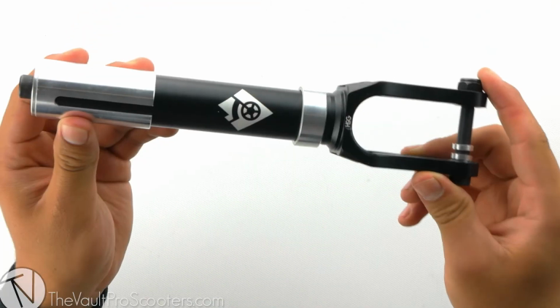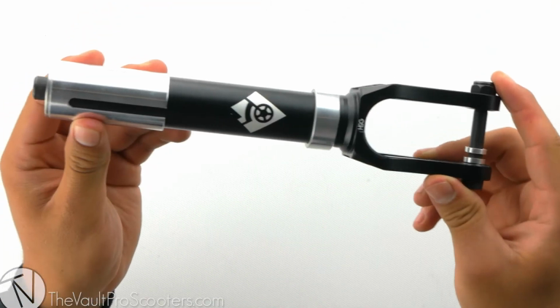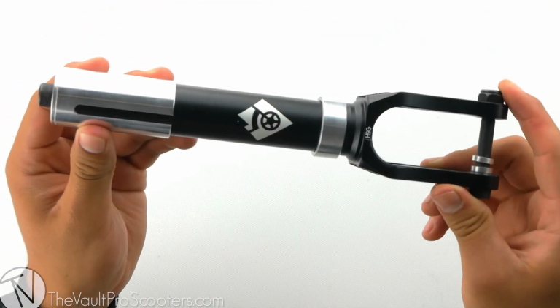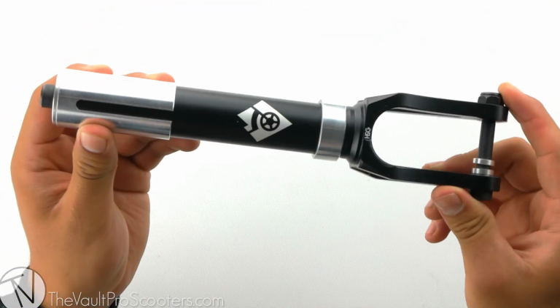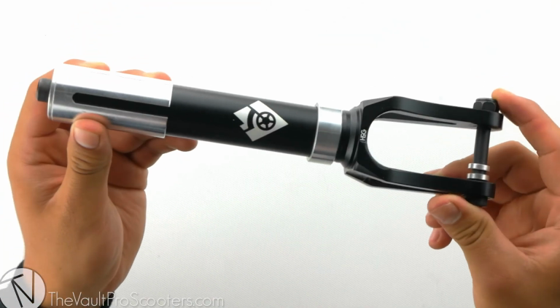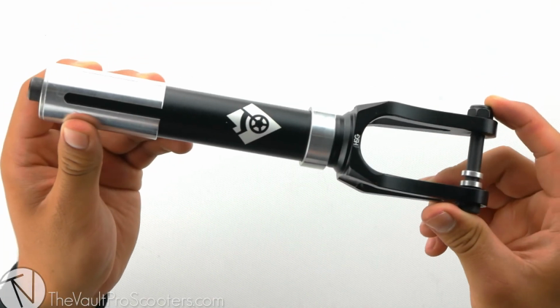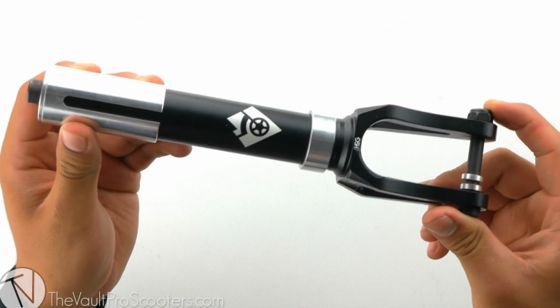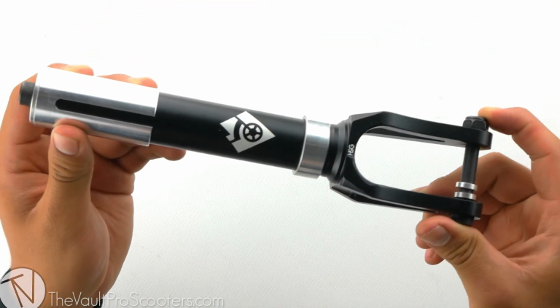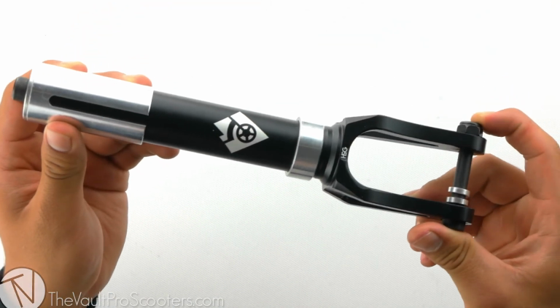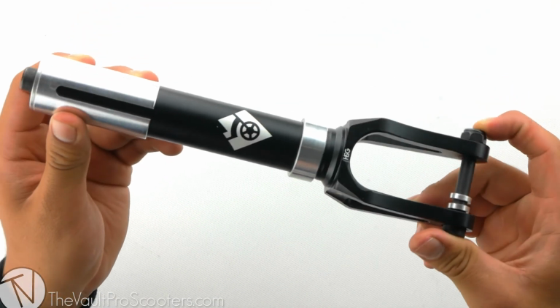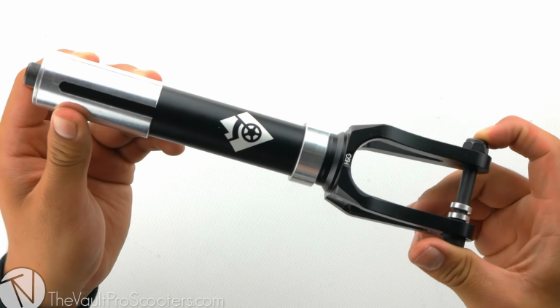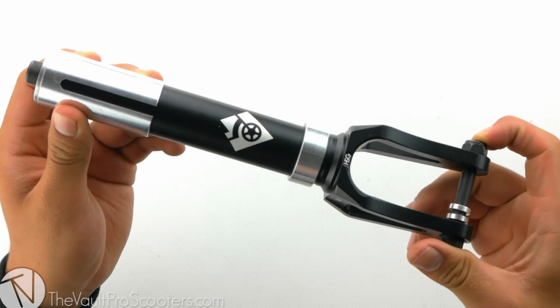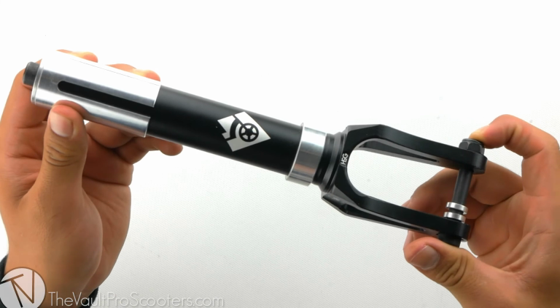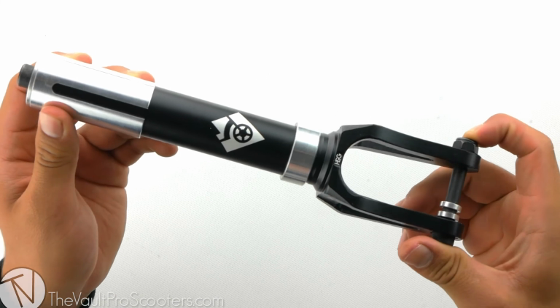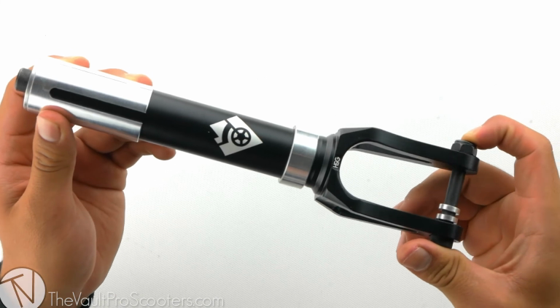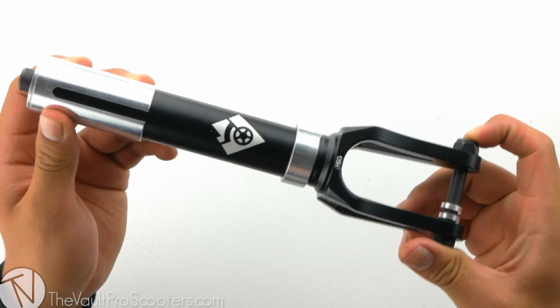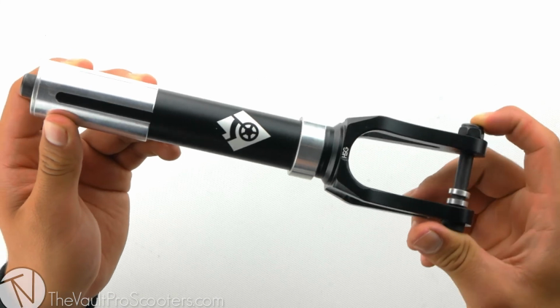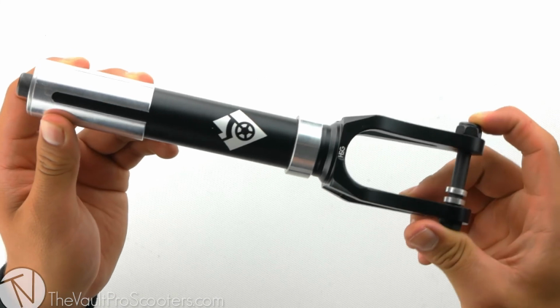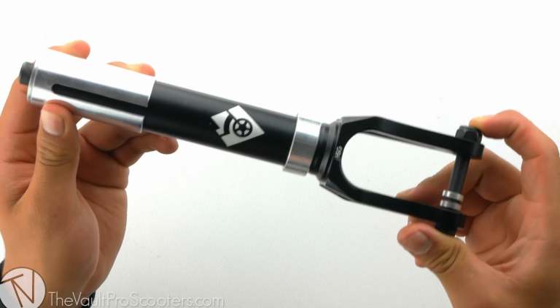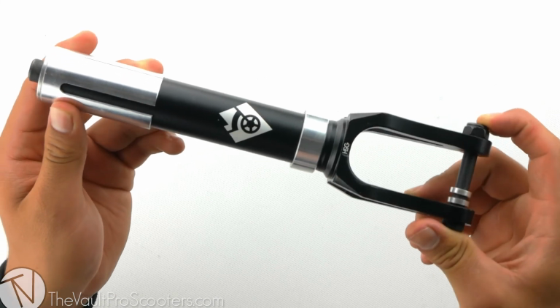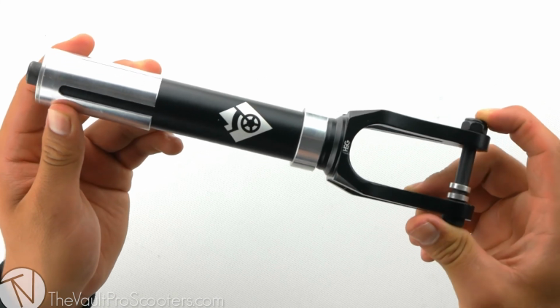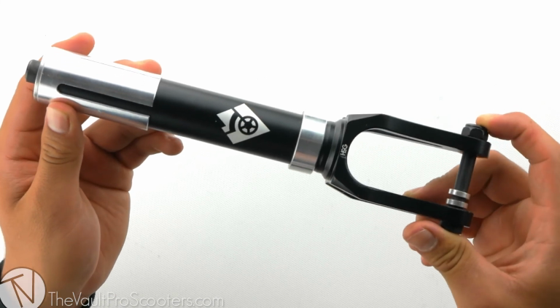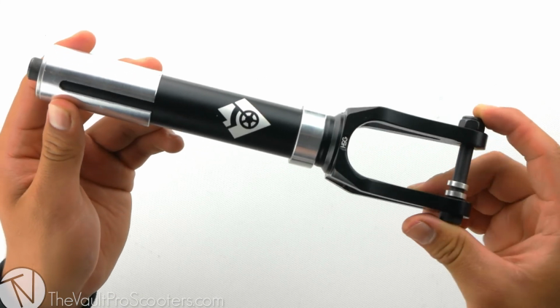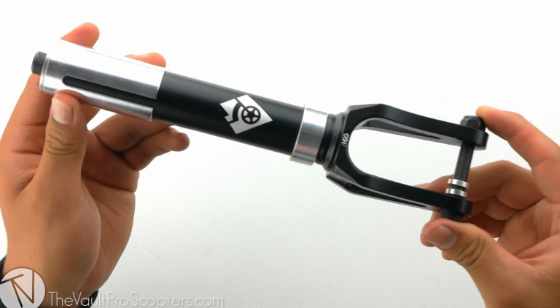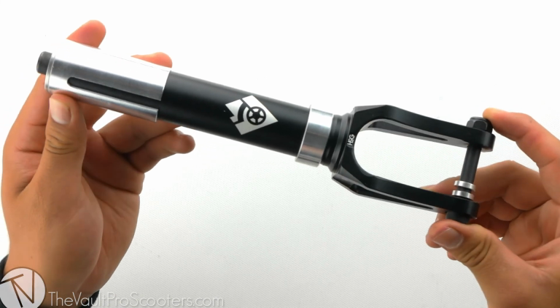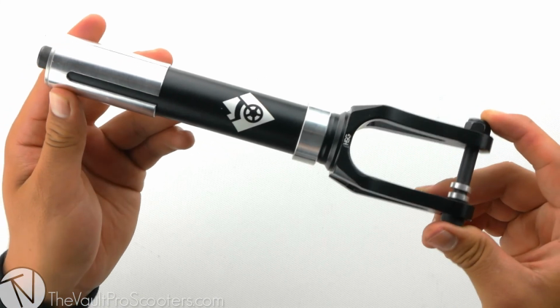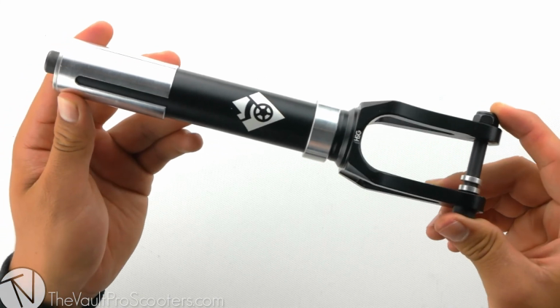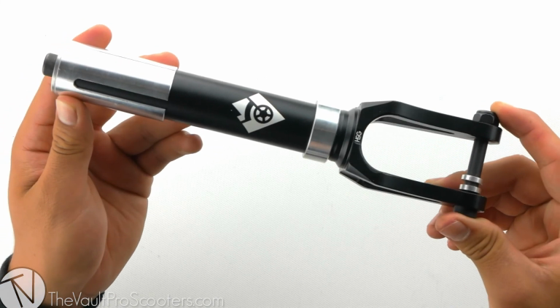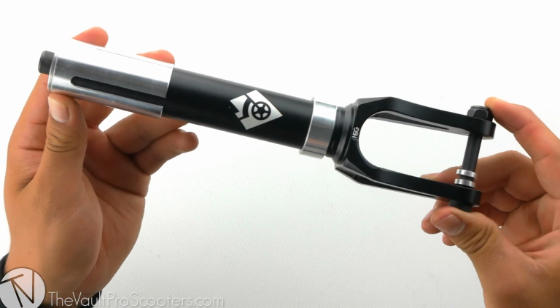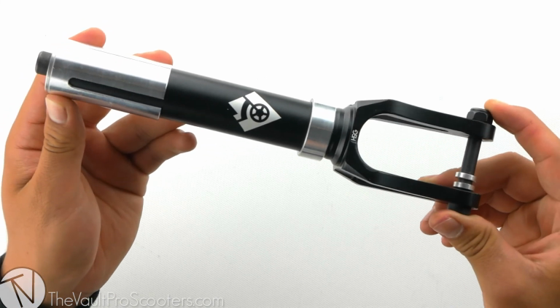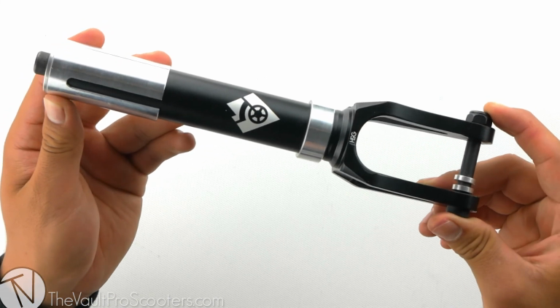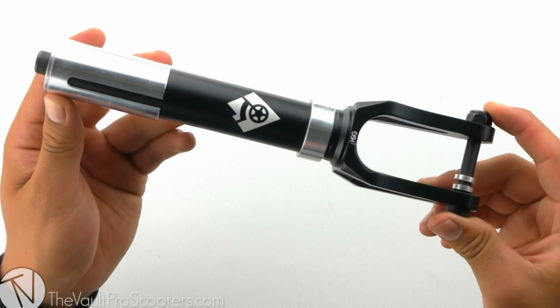Alright guys, this was the Wyatt Anderson Signature Hang 5 Gear Fork. Stay tuned for our next product demo.